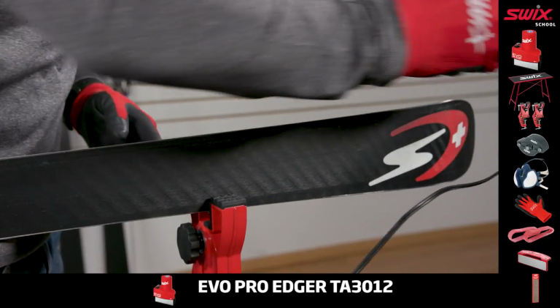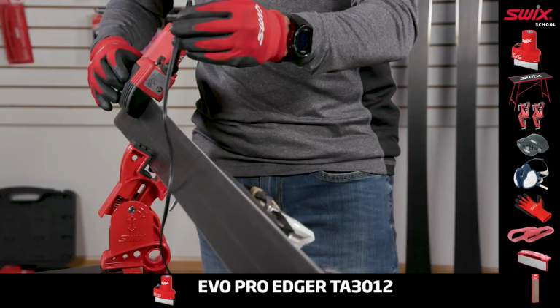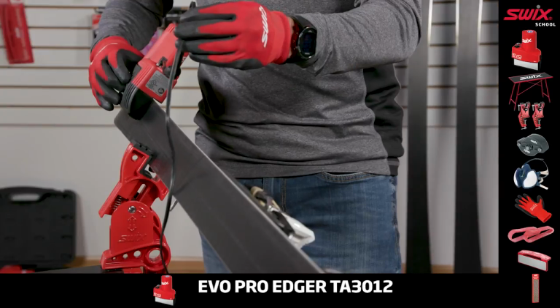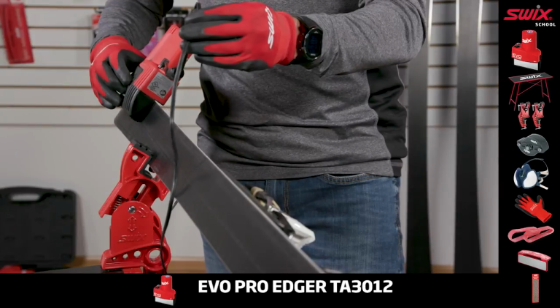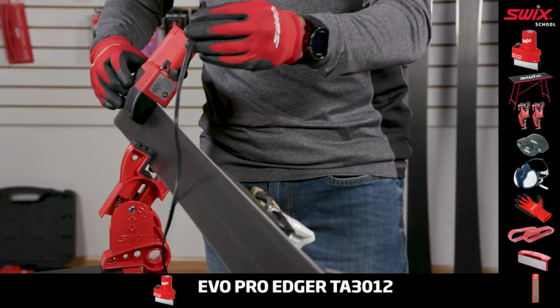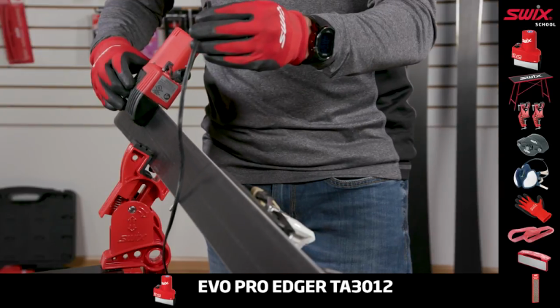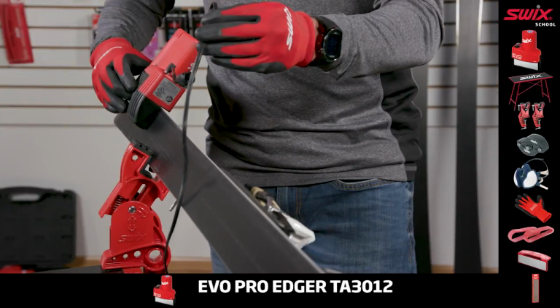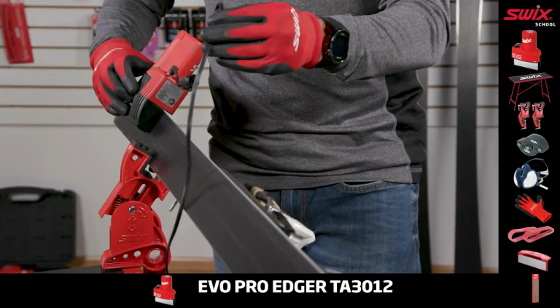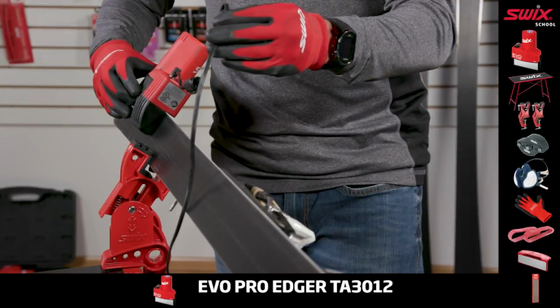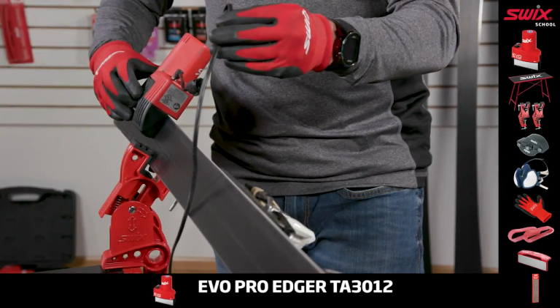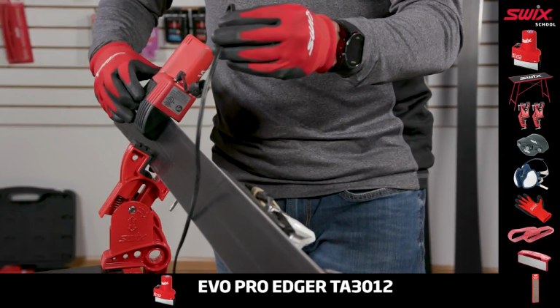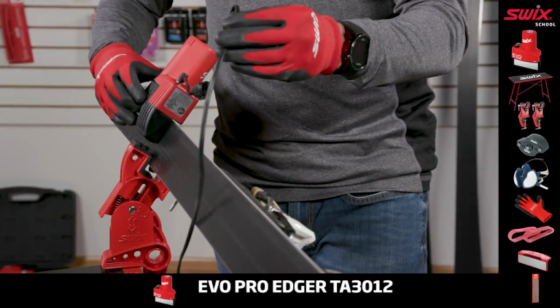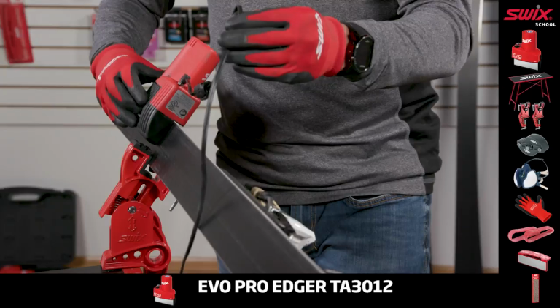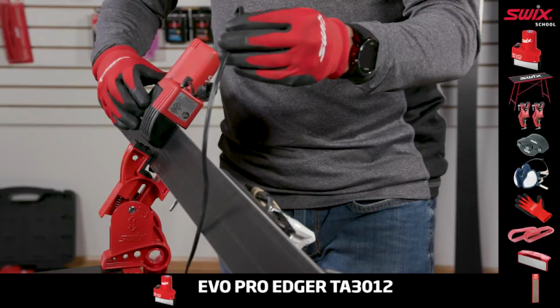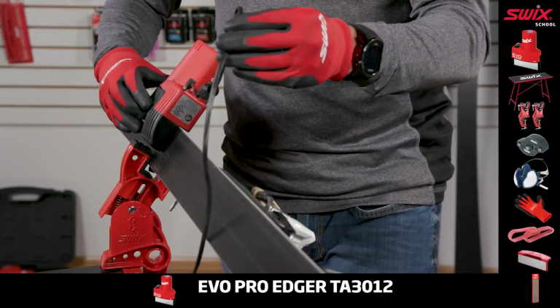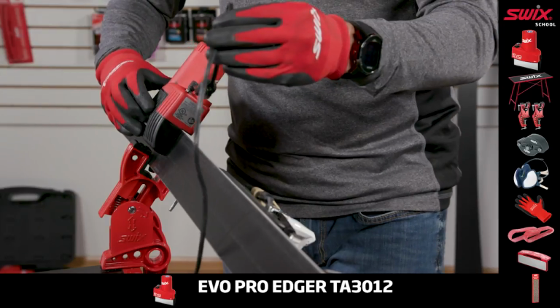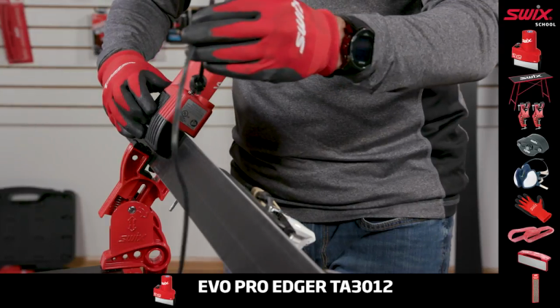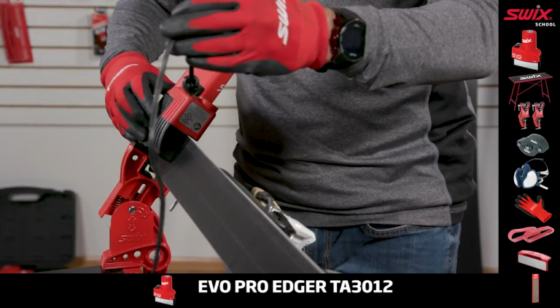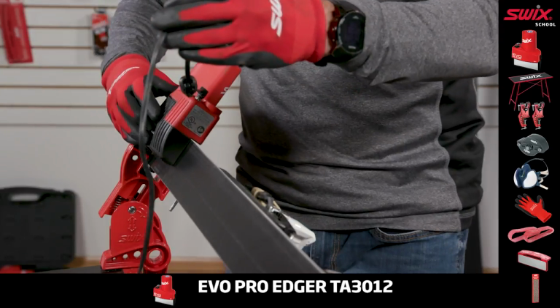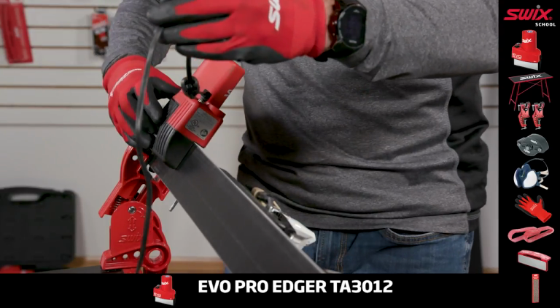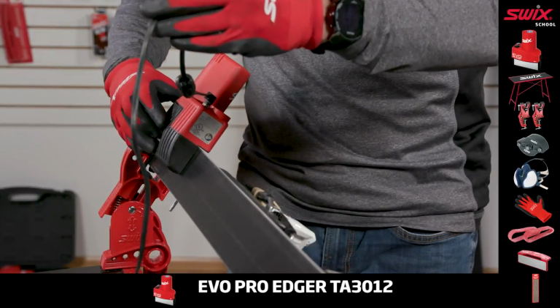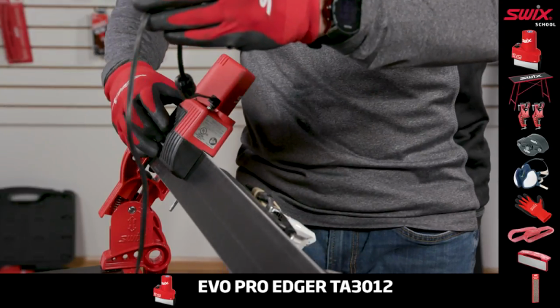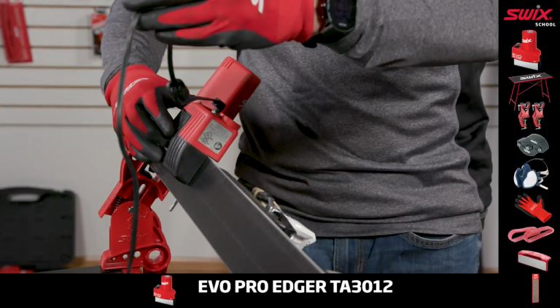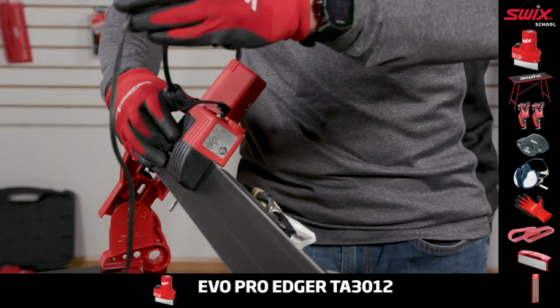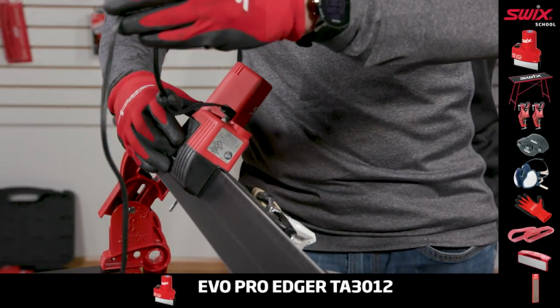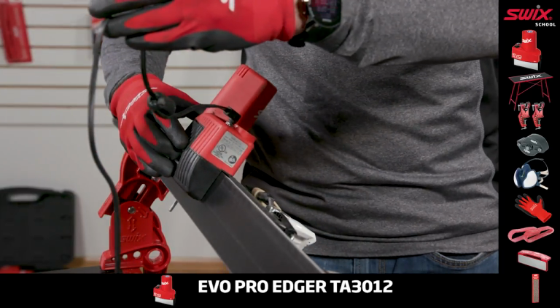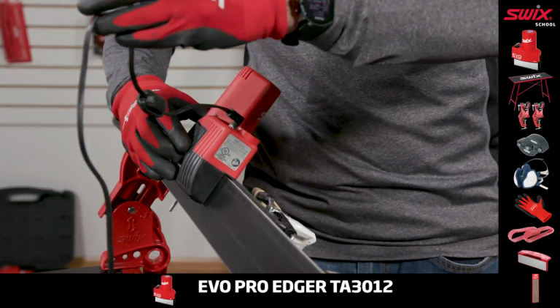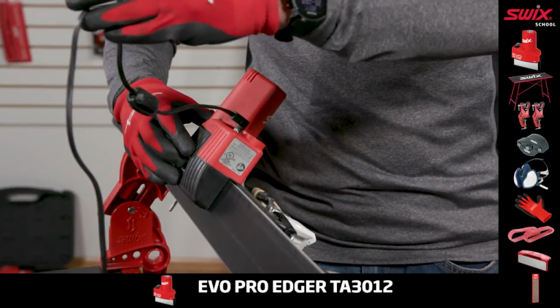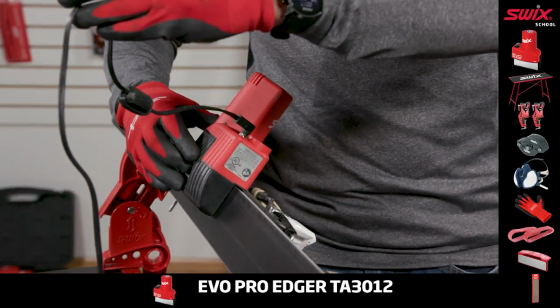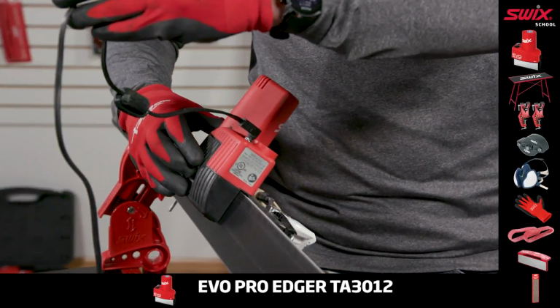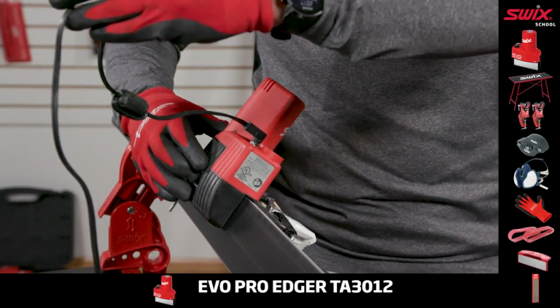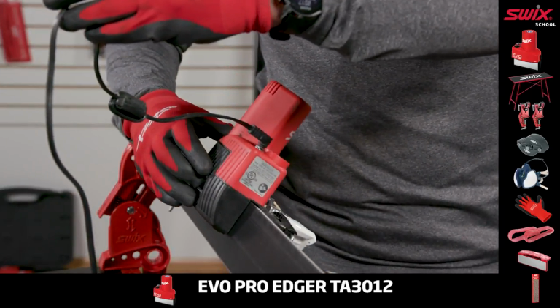You can also work with your ski vices set at an angle. This helps the operator apply pressure only to the side where needed.